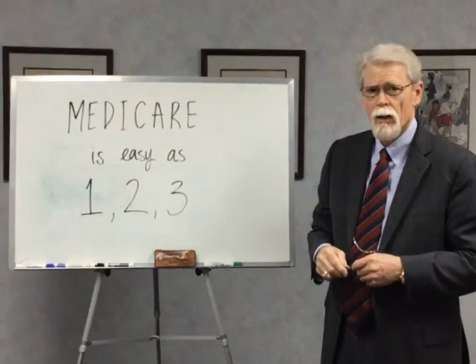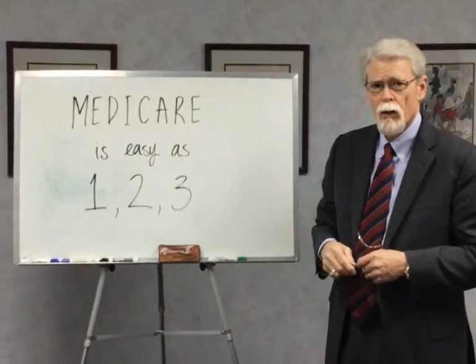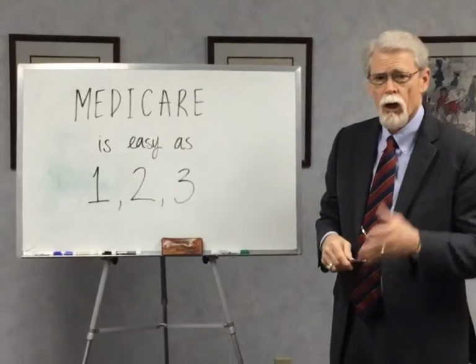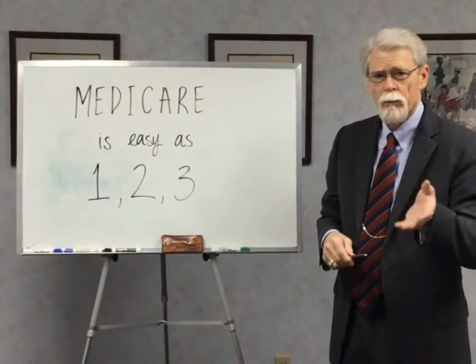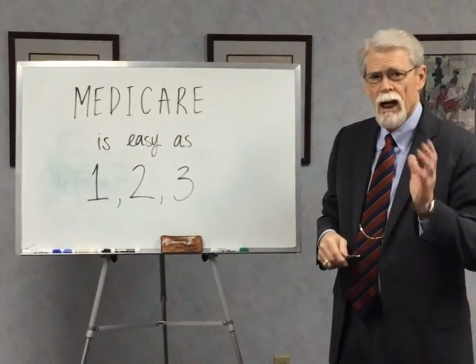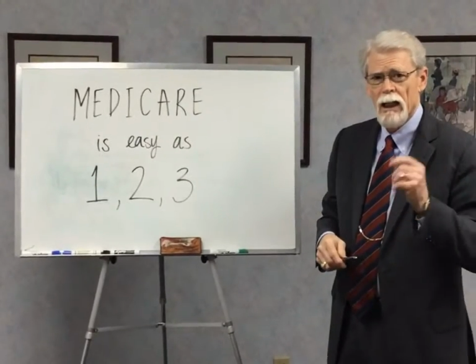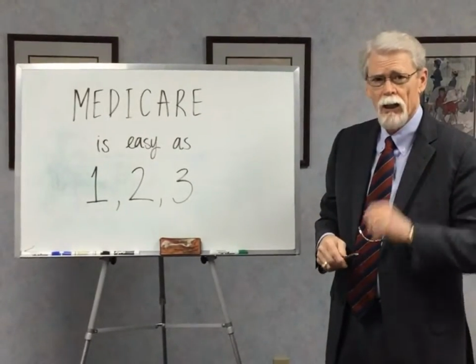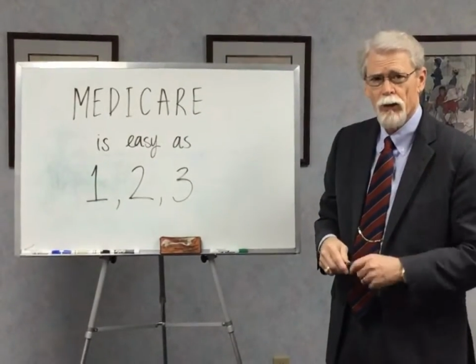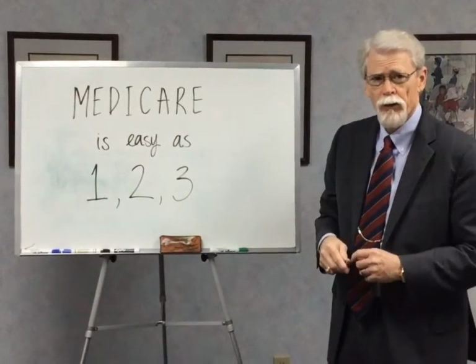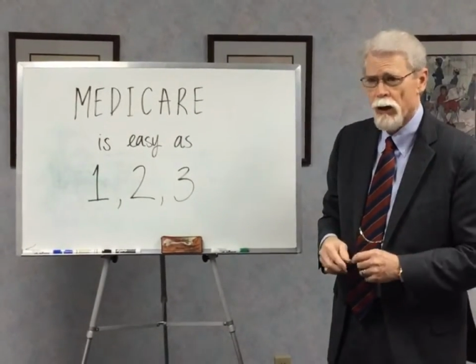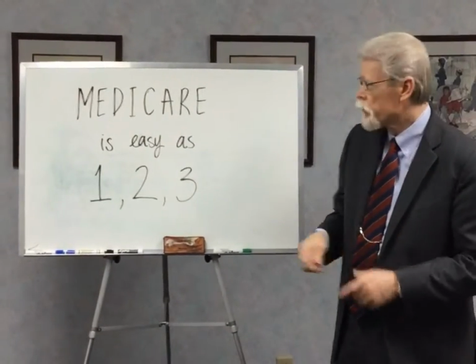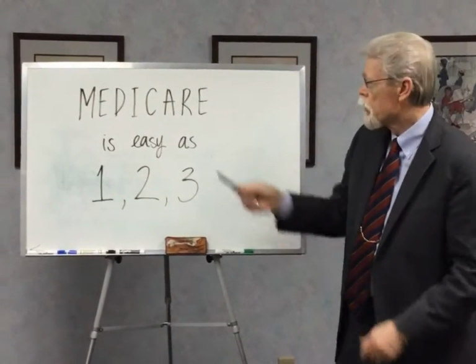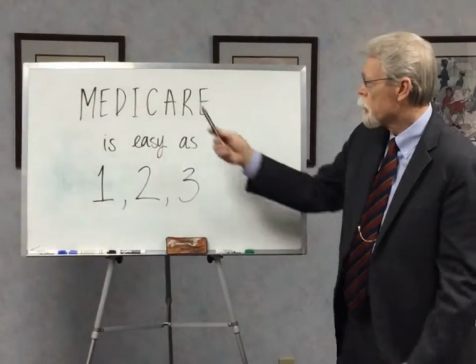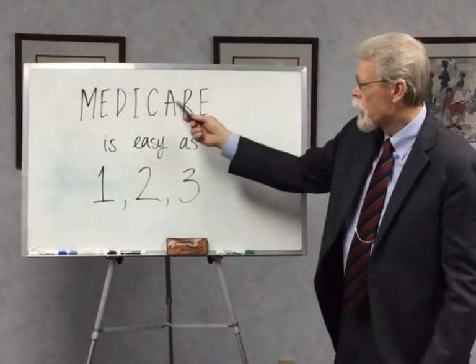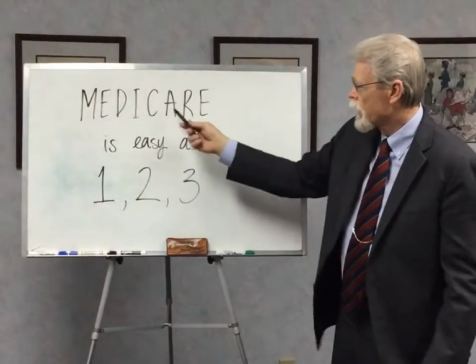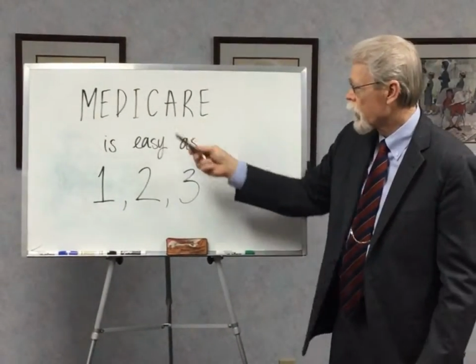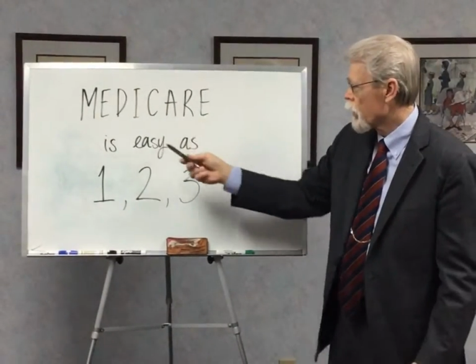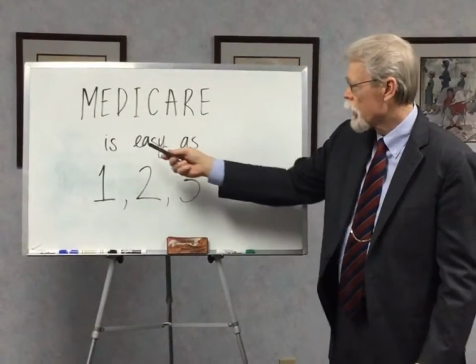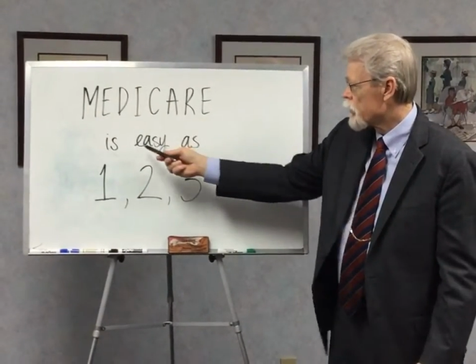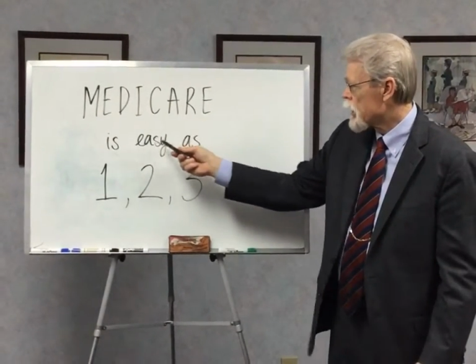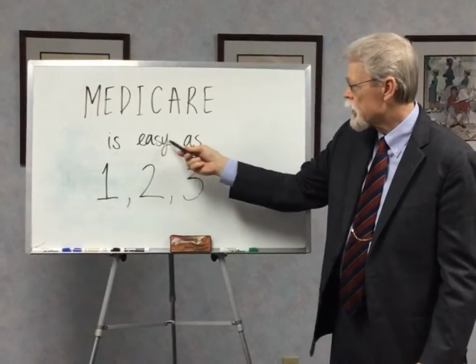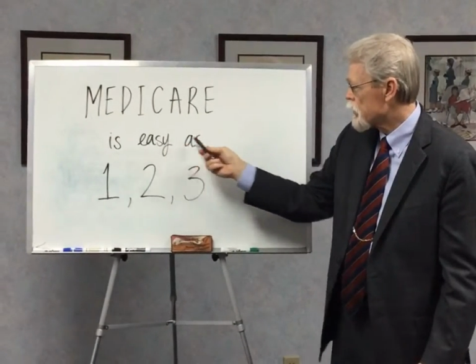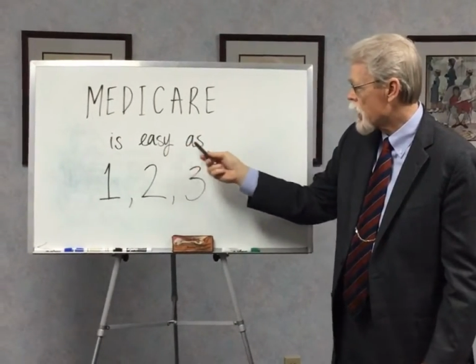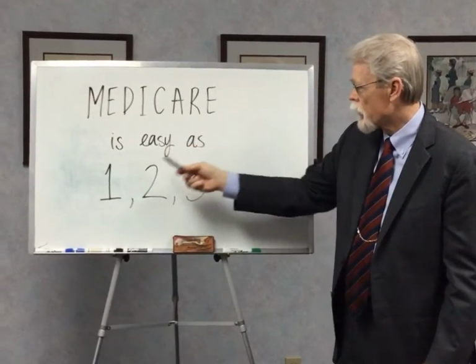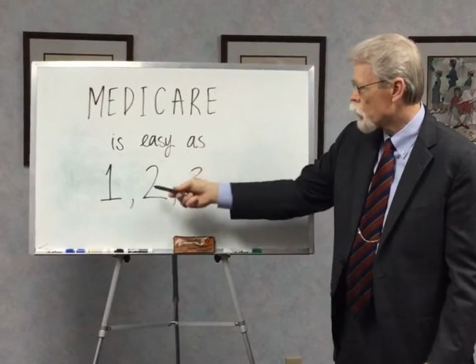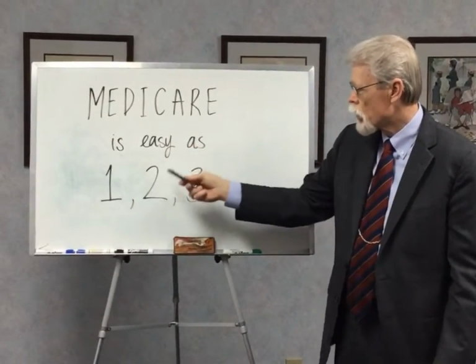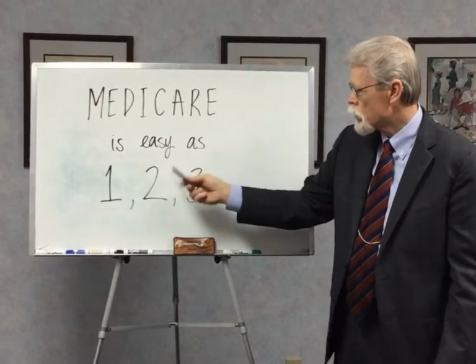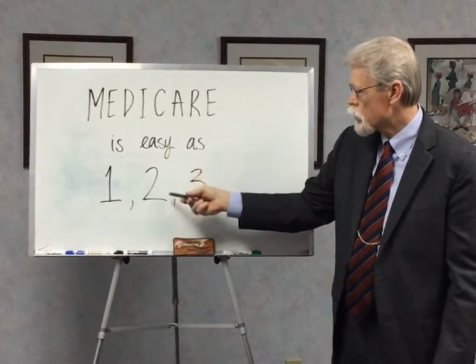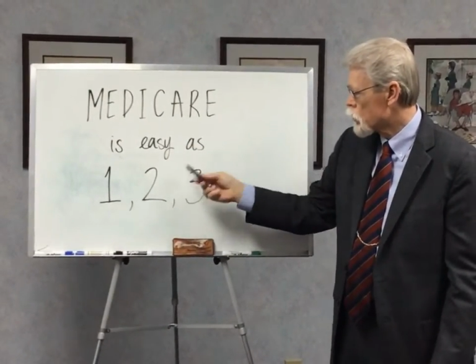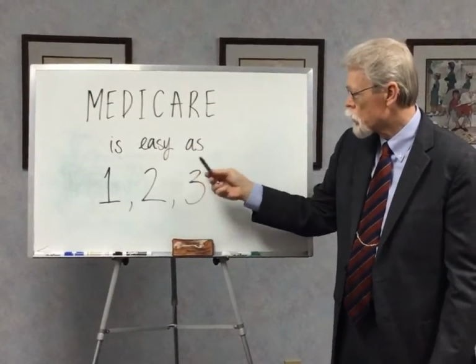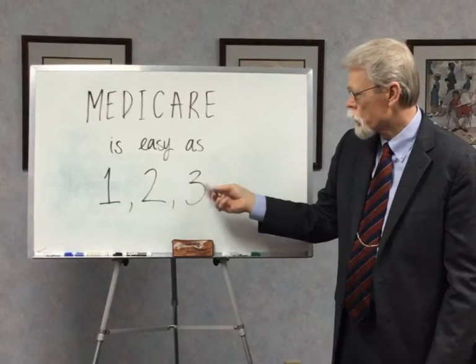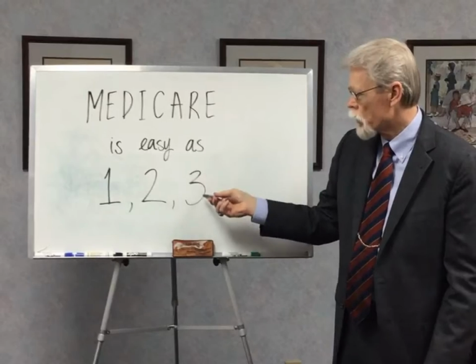Welcome to Haley and Associates. Medicare is easy as one, two, three.